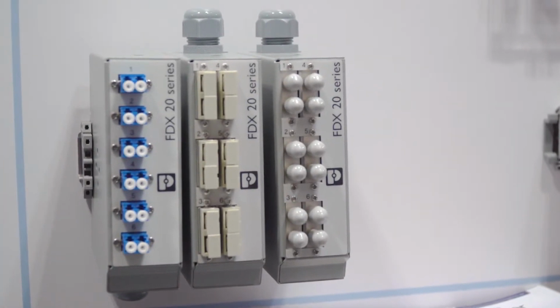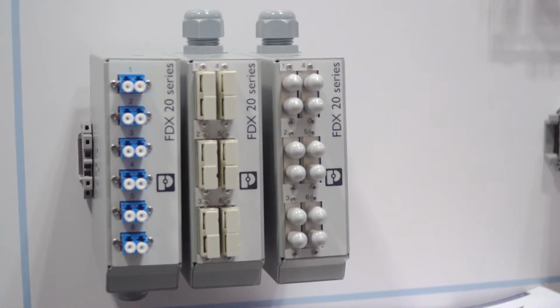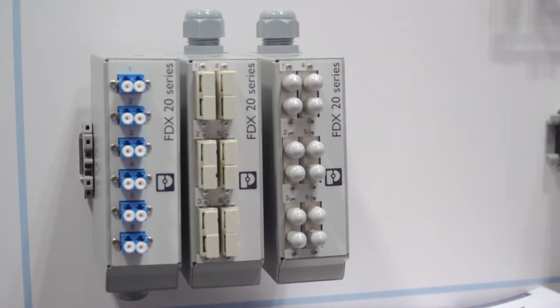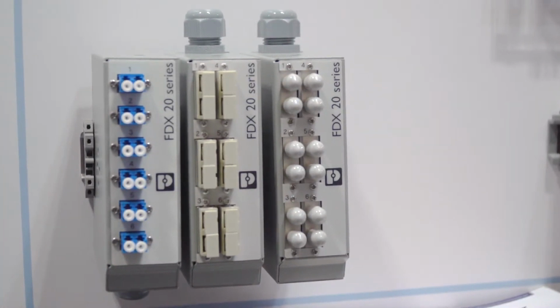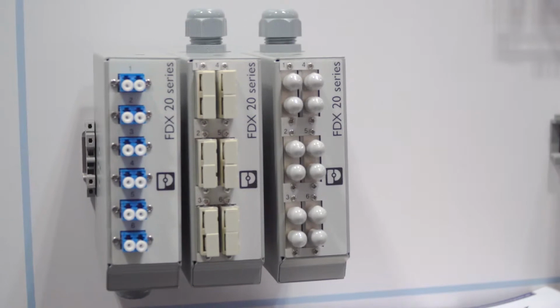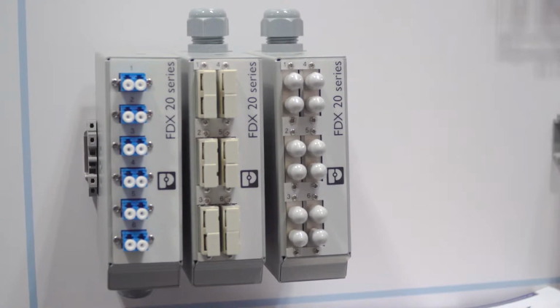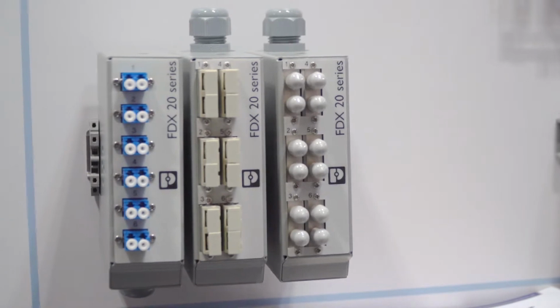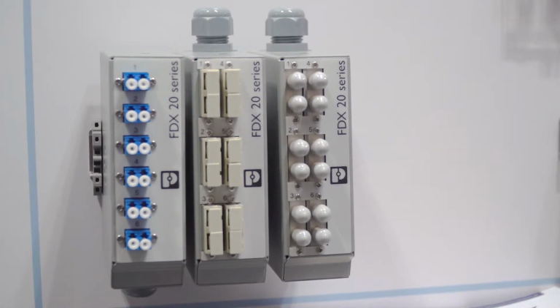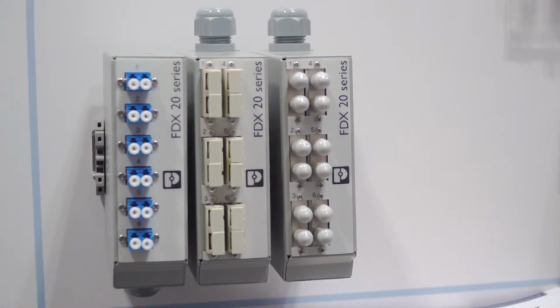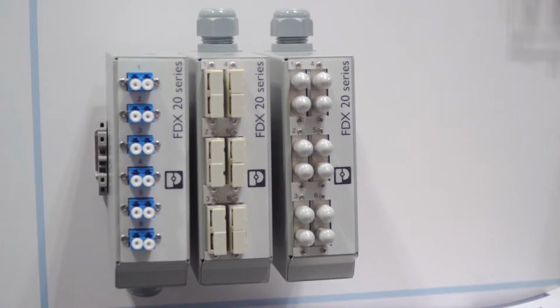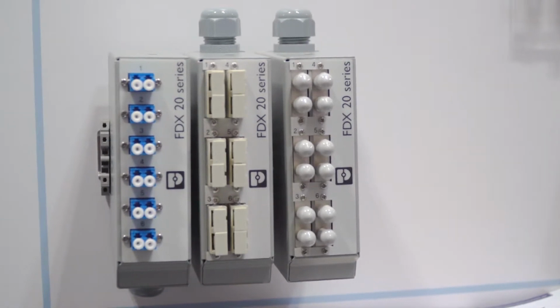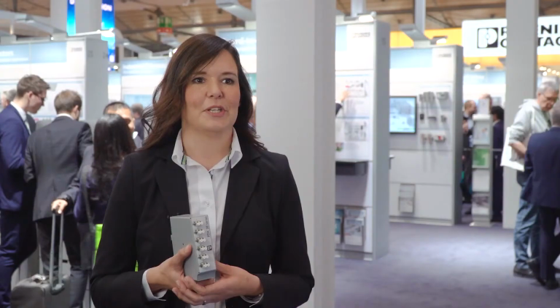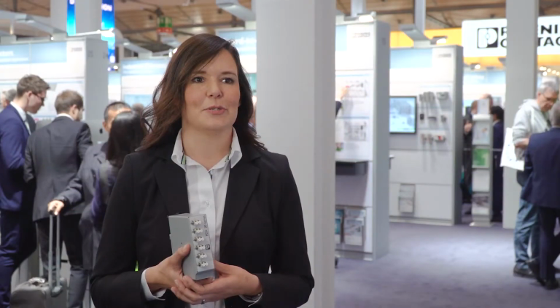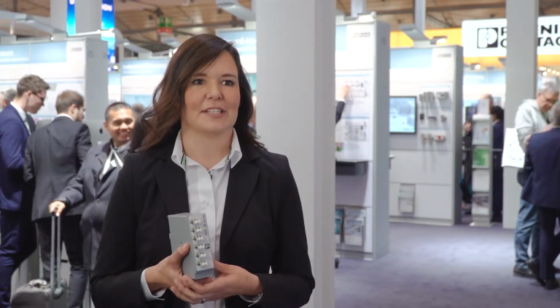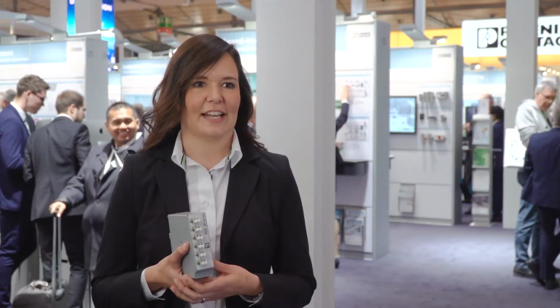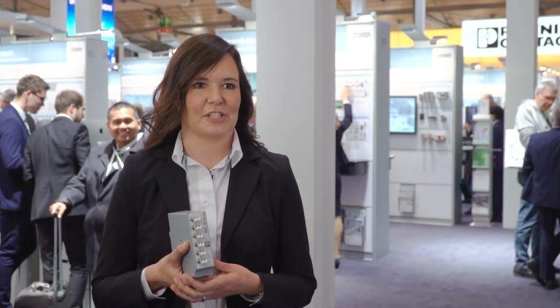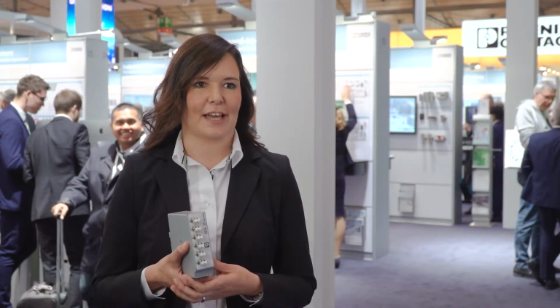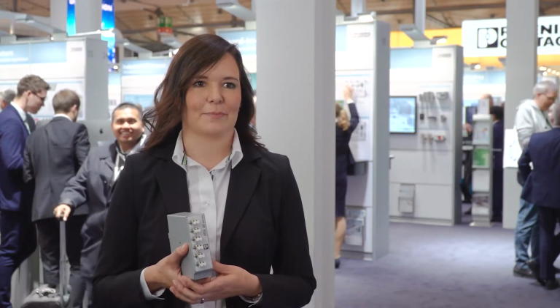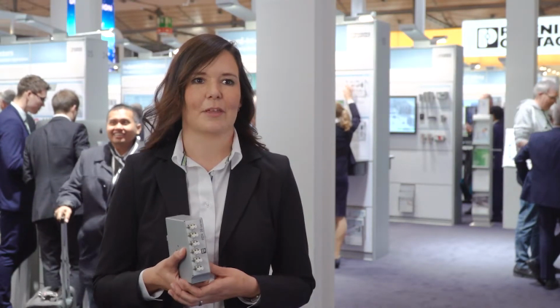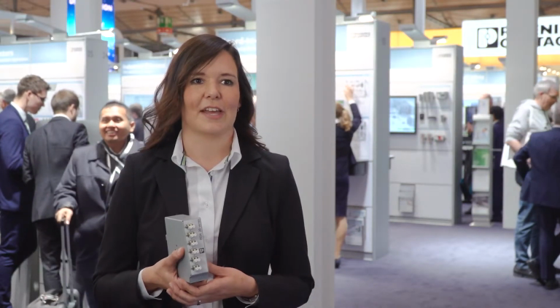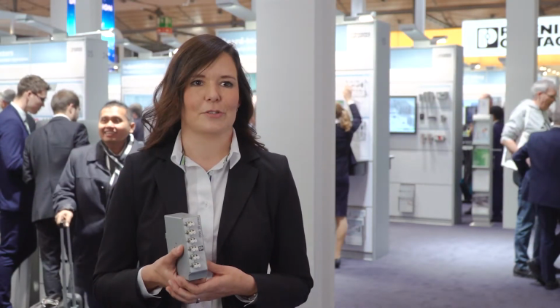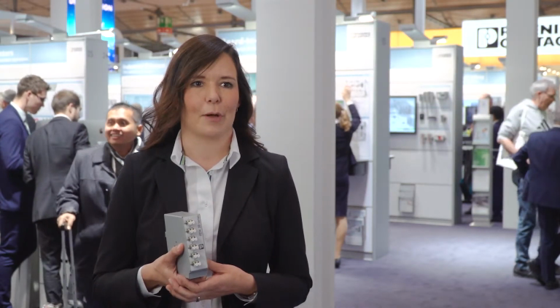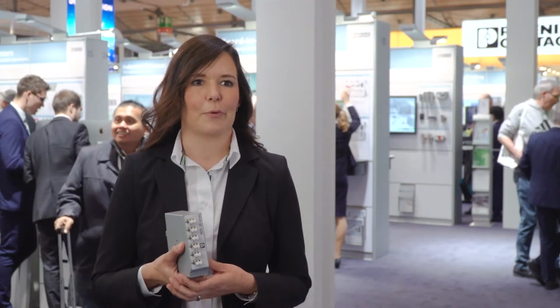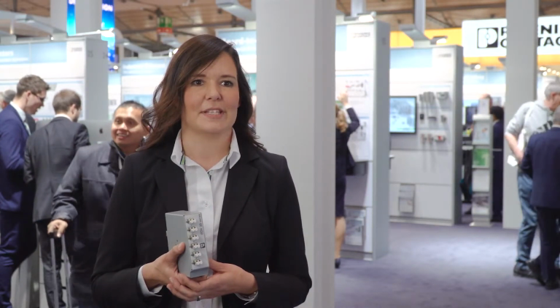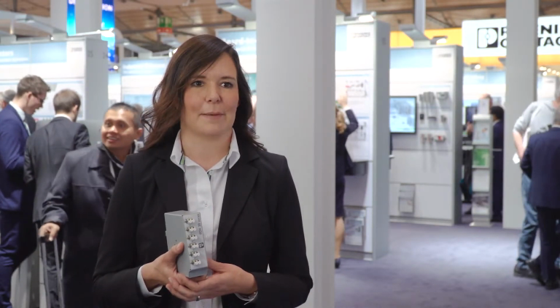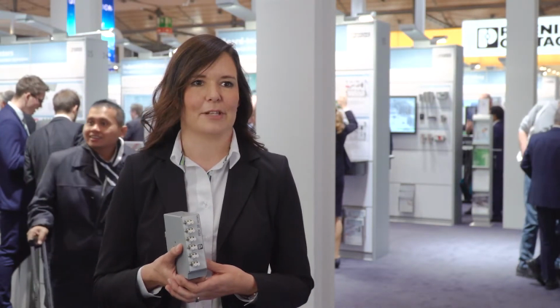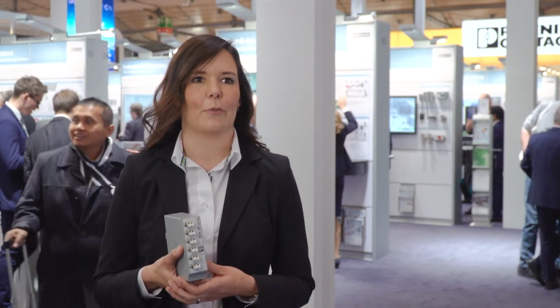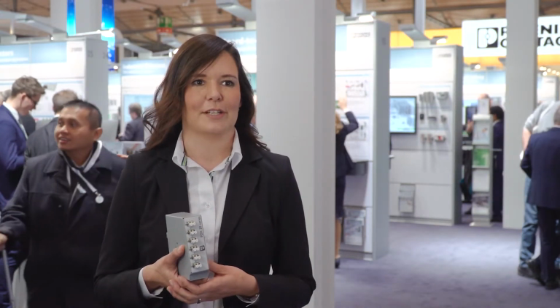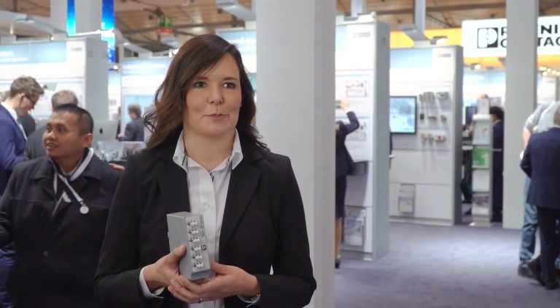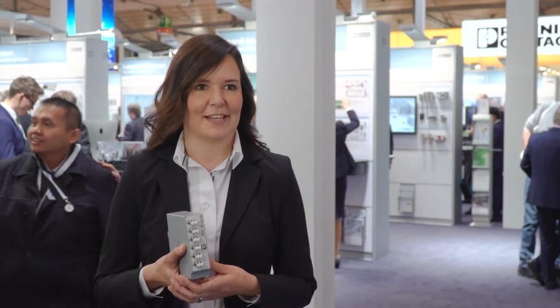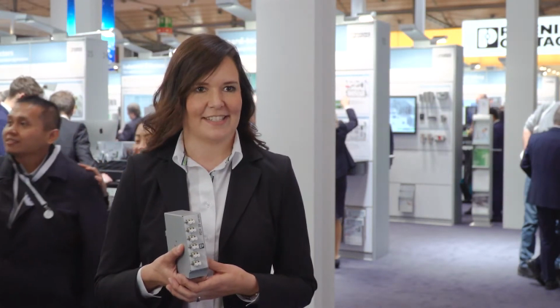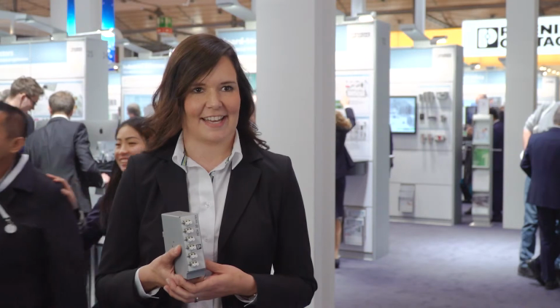The installer has the benefit of a reduced installation time thanks to our pre-assembled, ready-to-splice design.